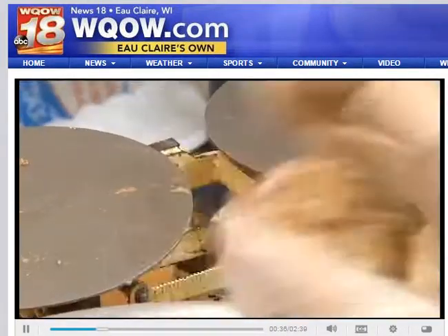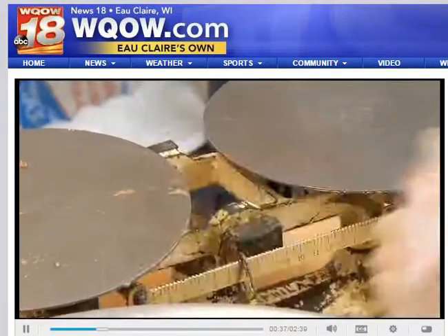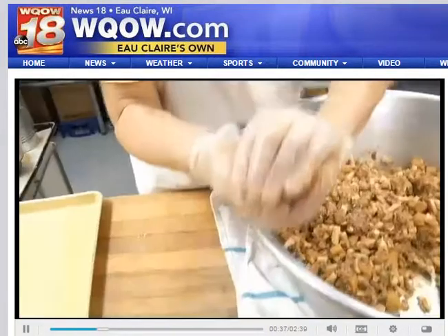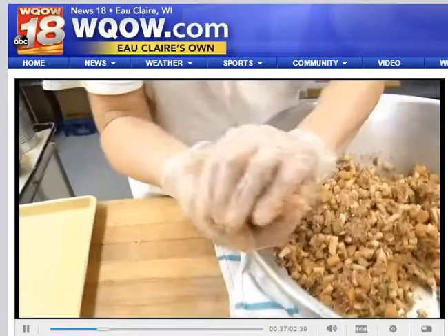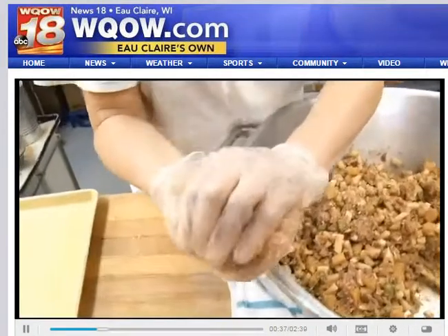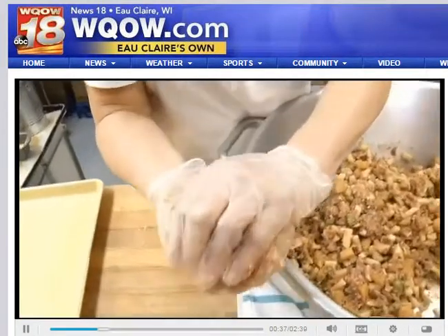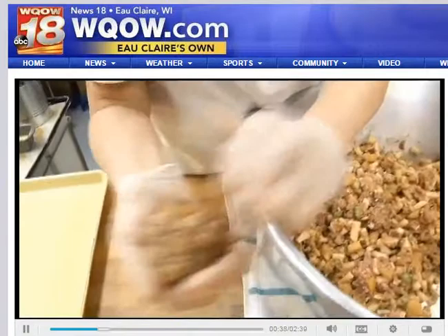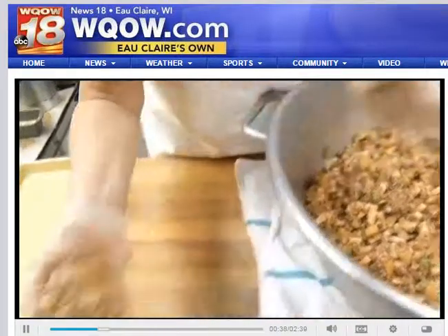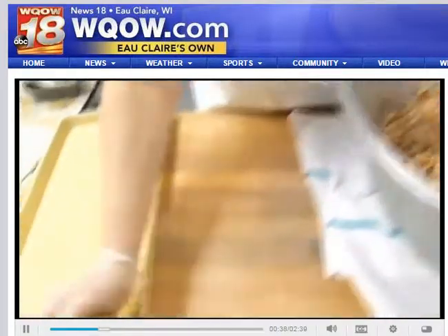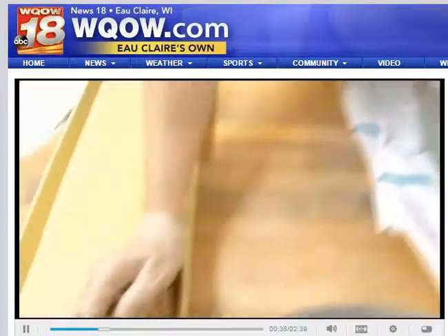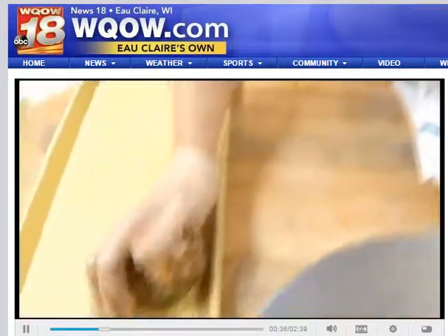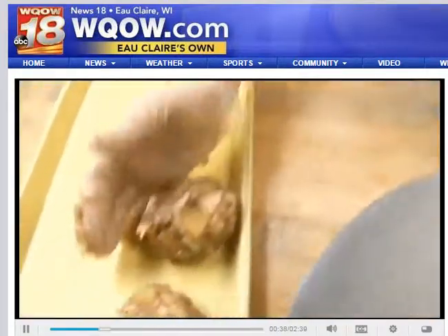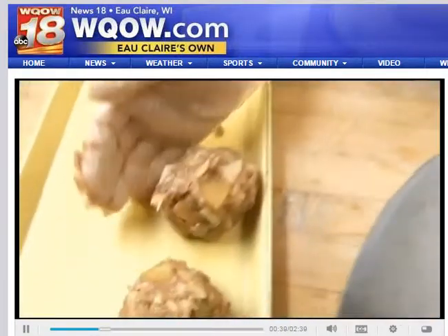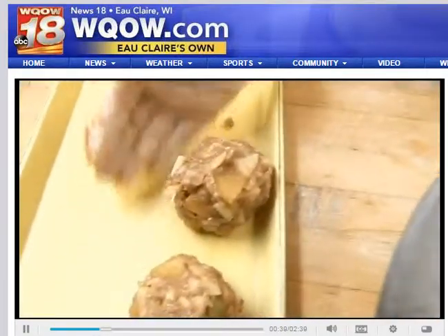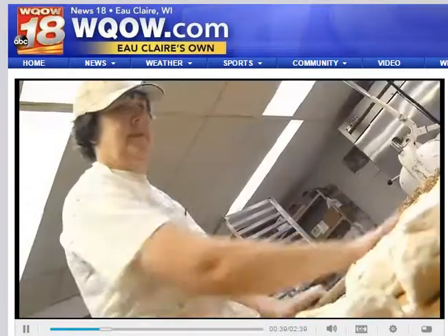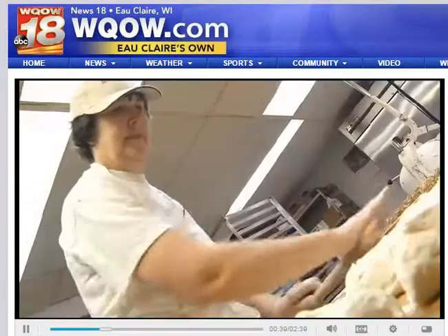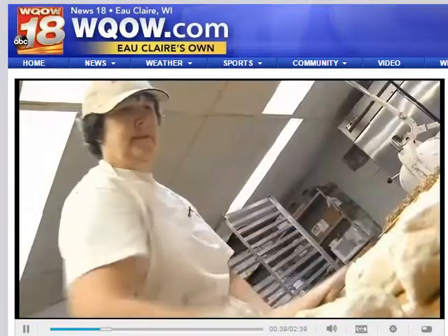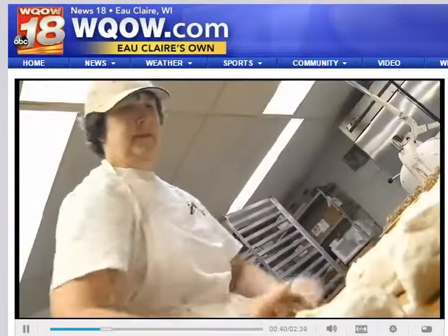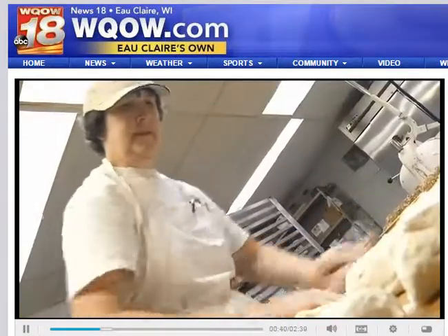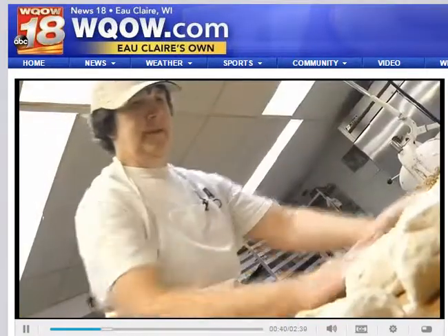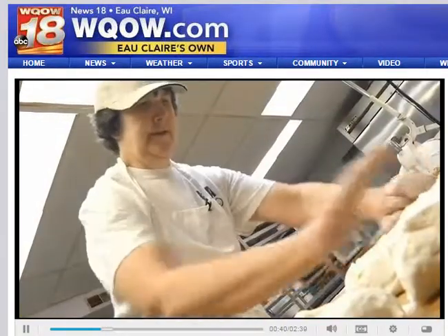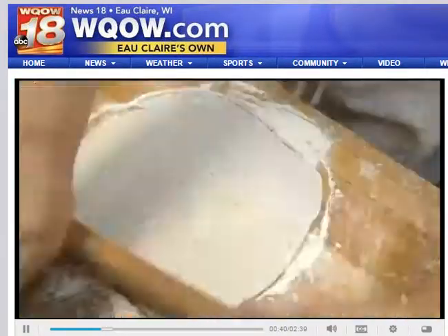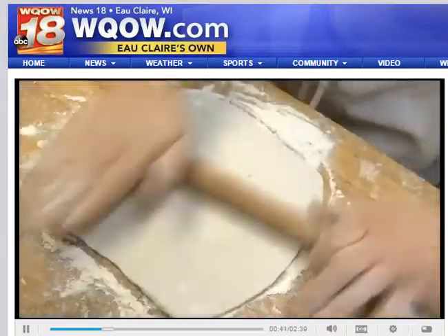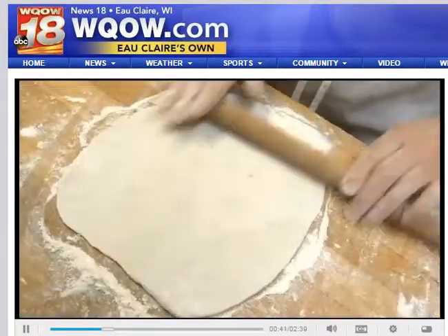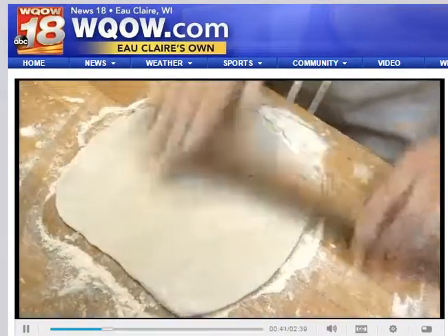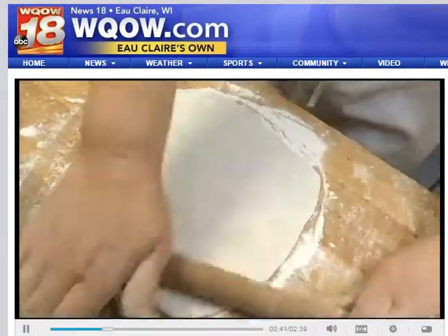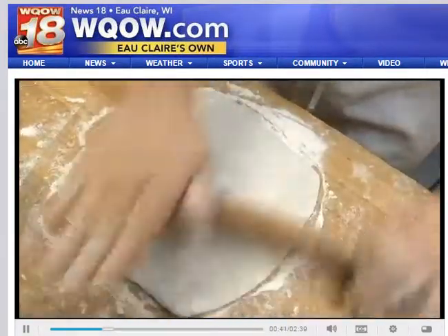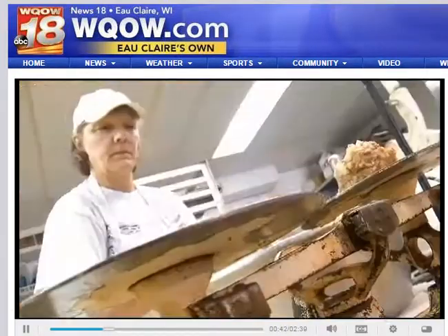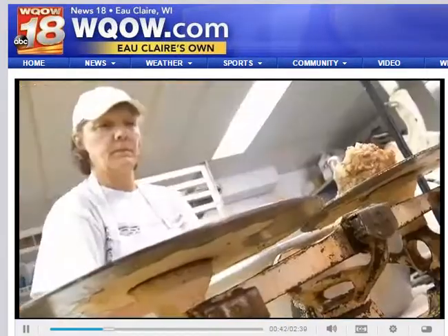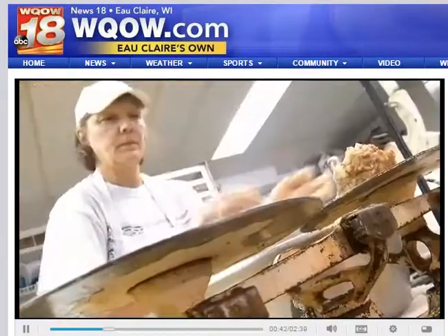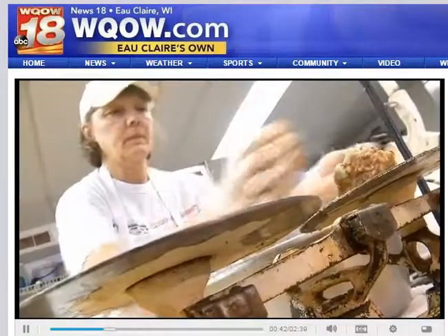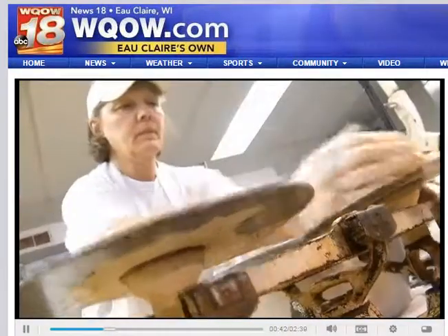I started working for my father in 1980, bought the bakery in '87, and I've been doing it ever since.